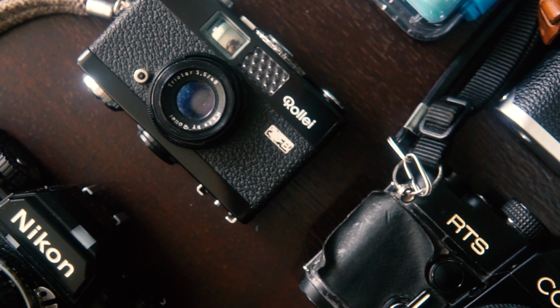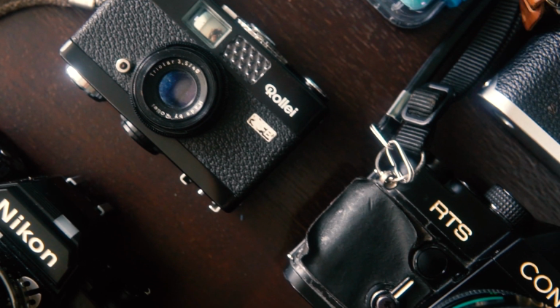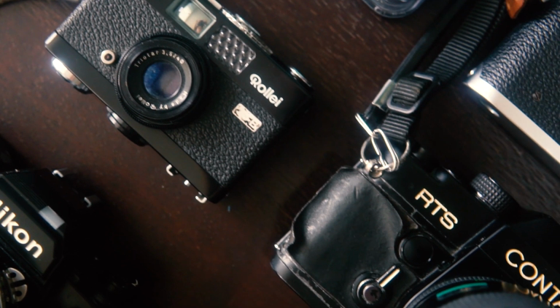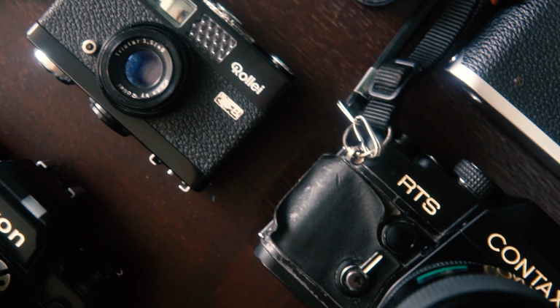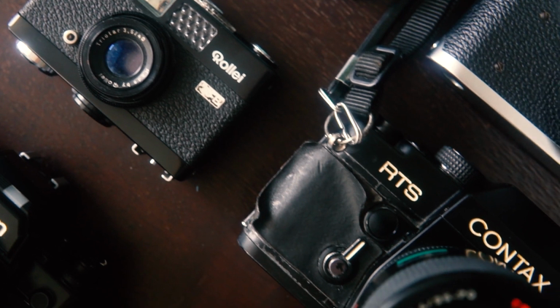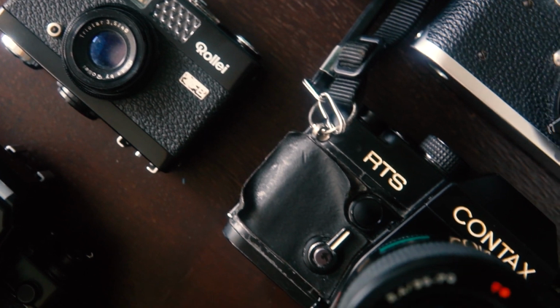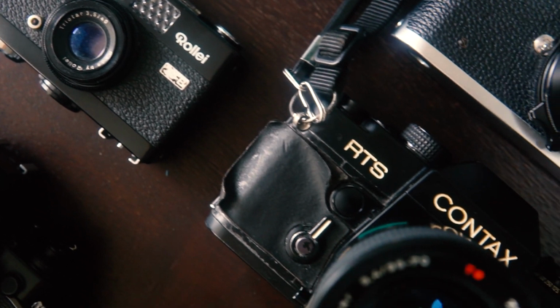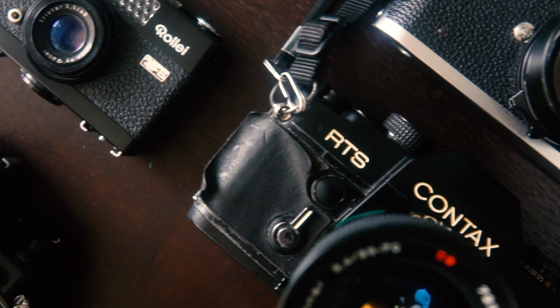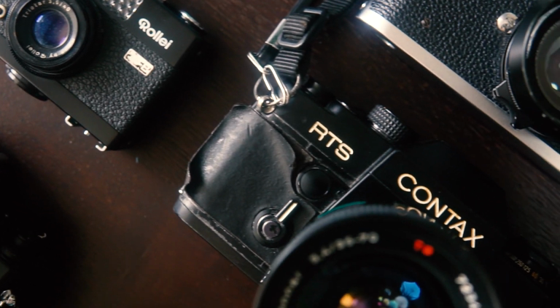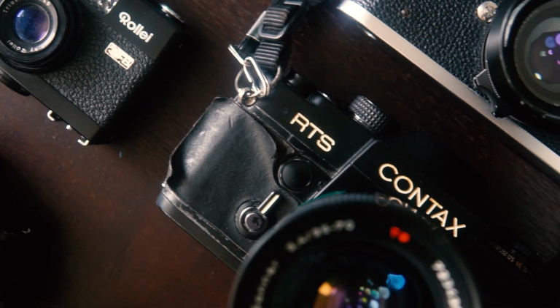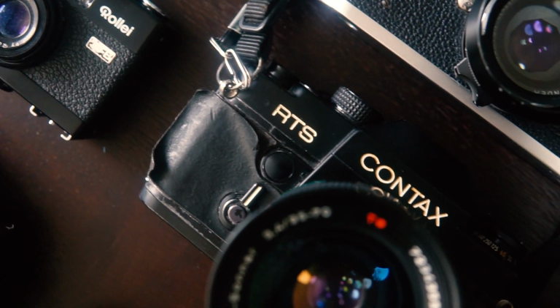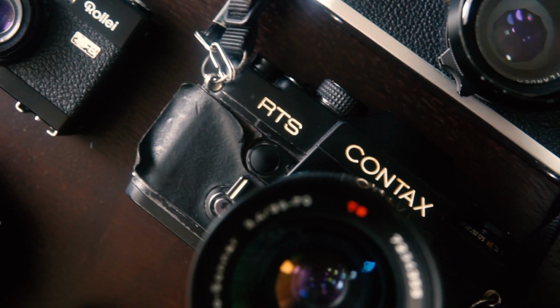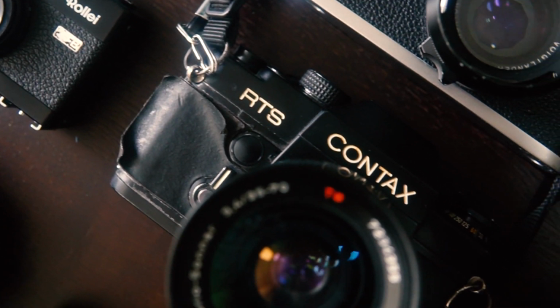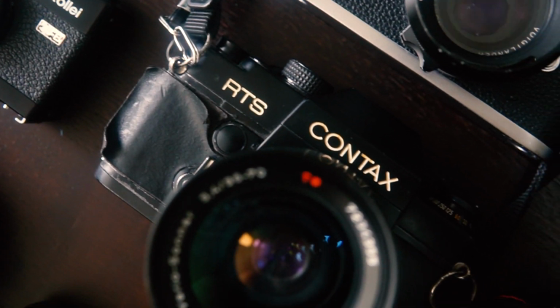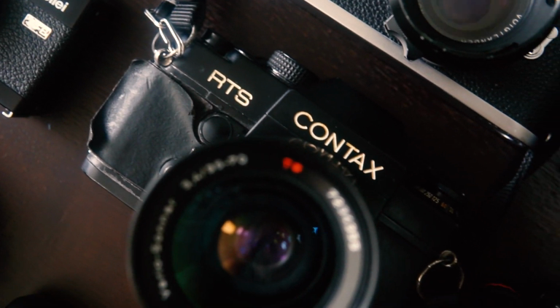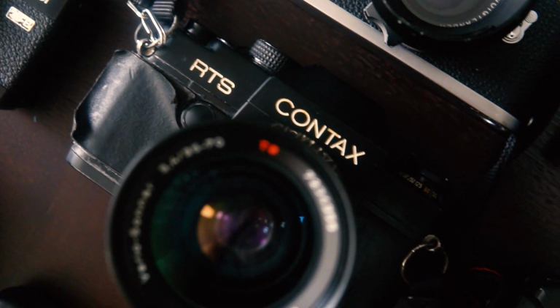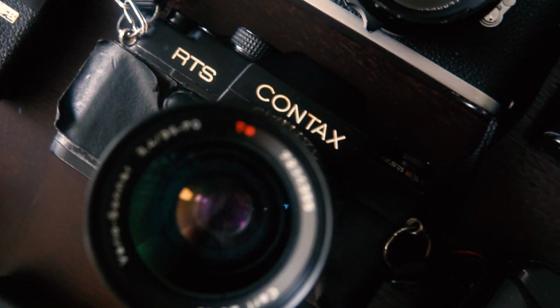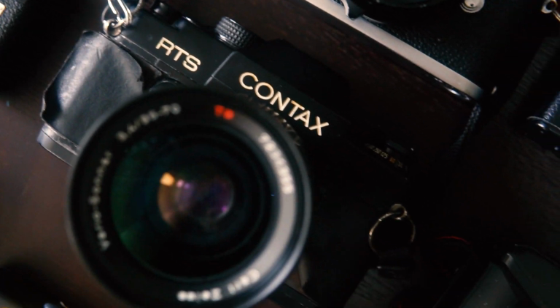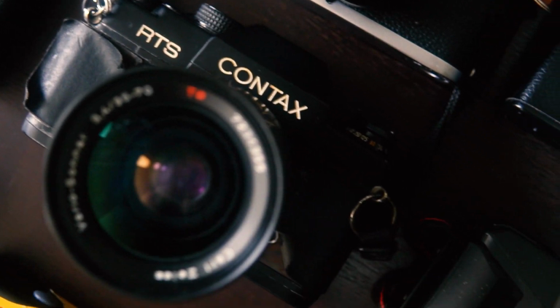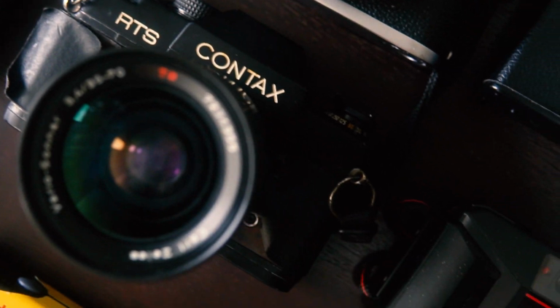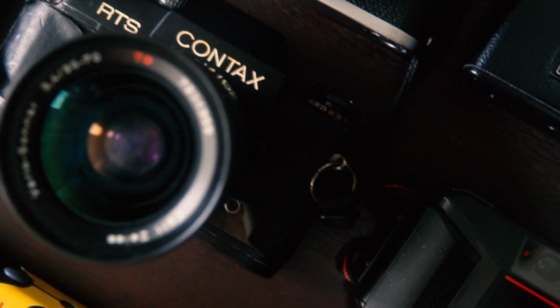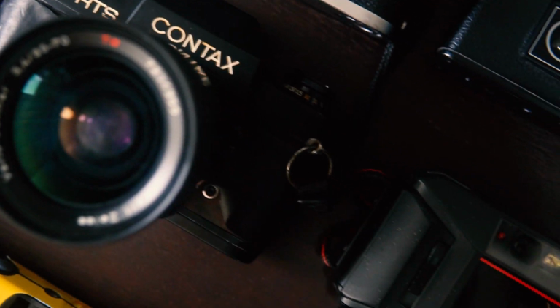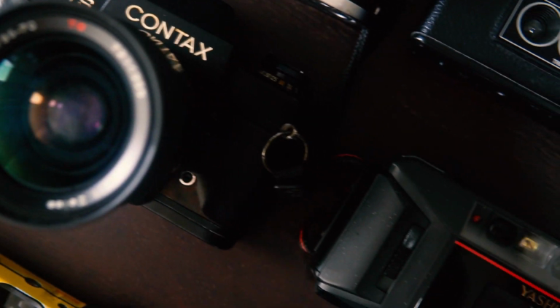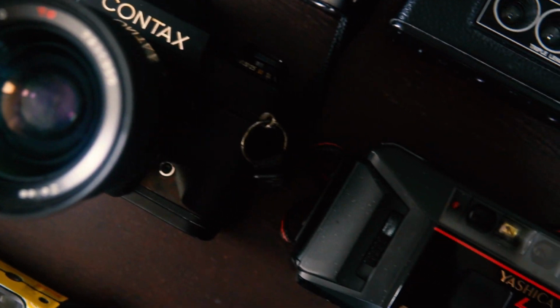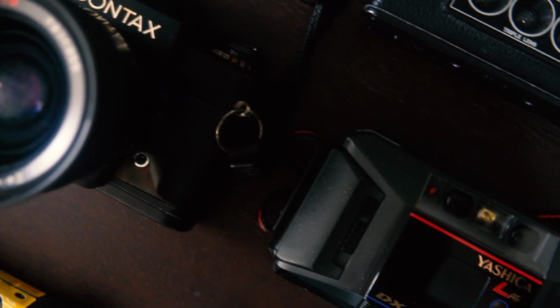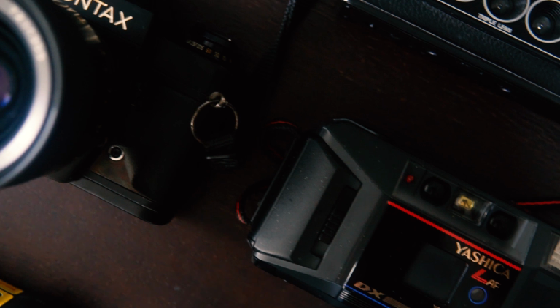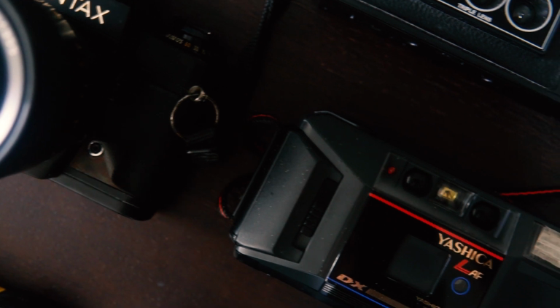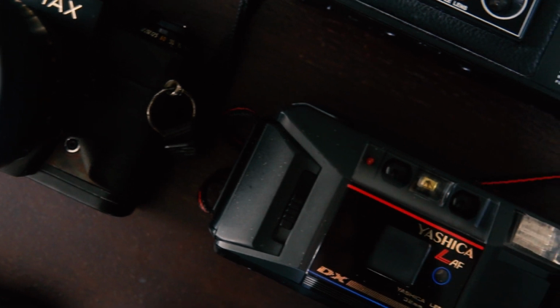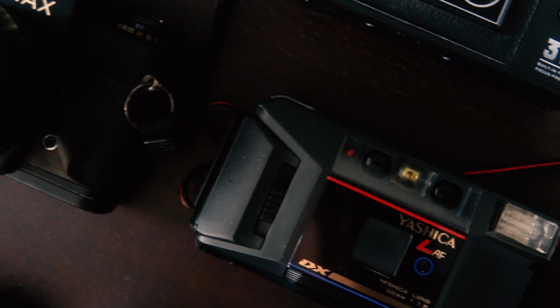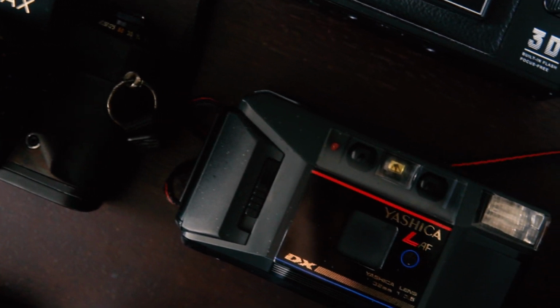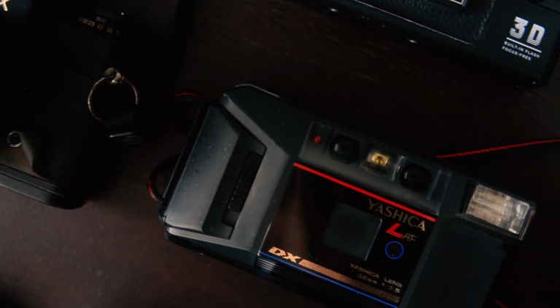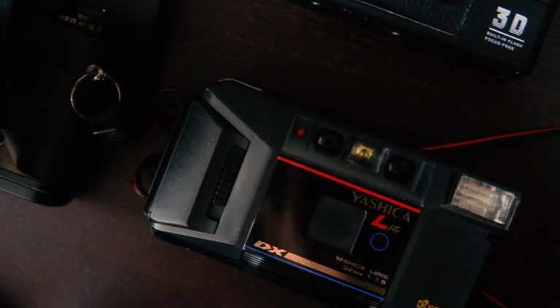I hope this video helps you guys out in choosing which cameras to get. Or you can get them all, like me.